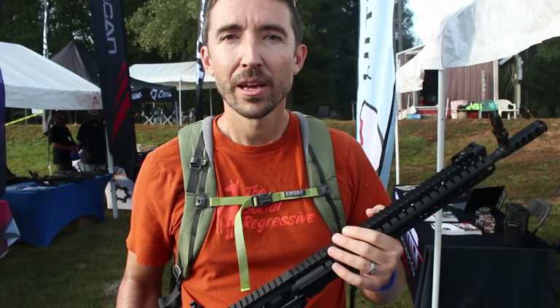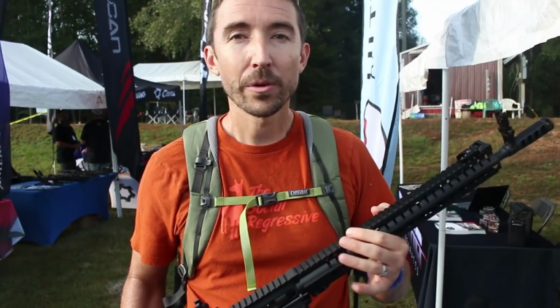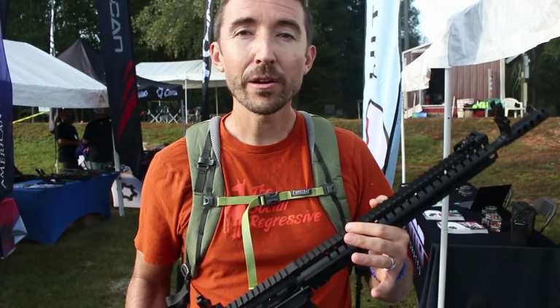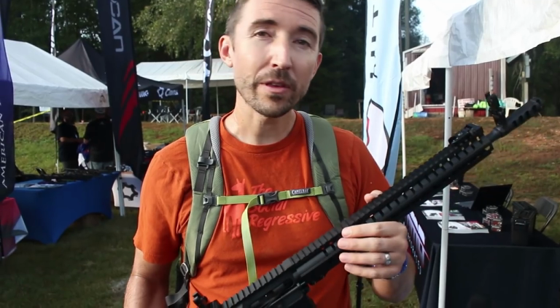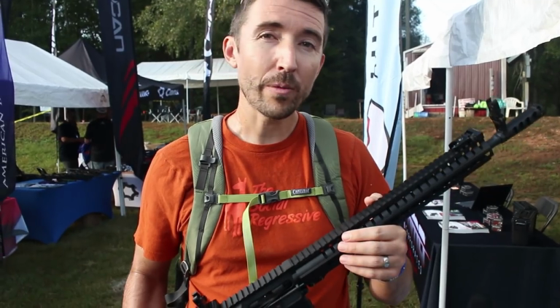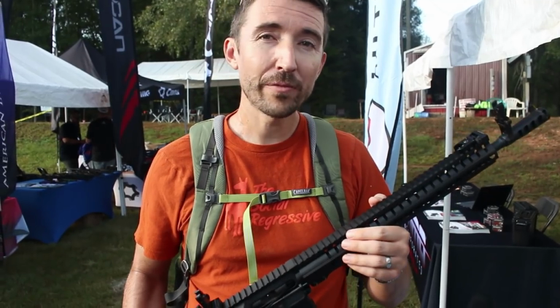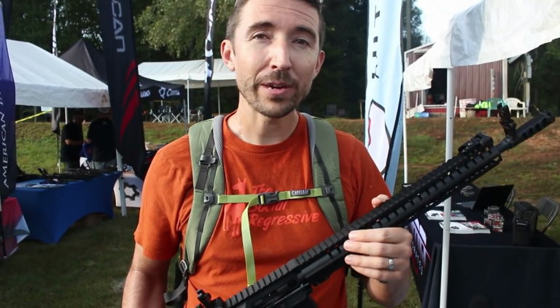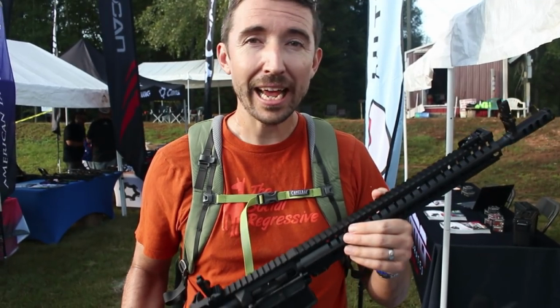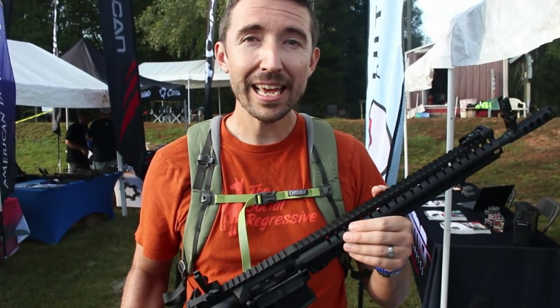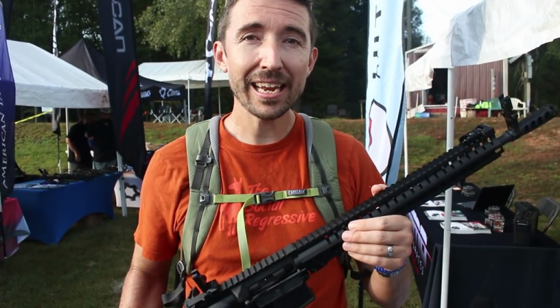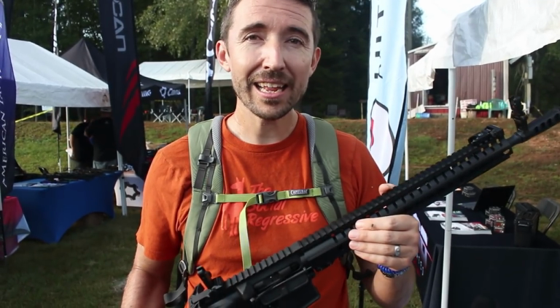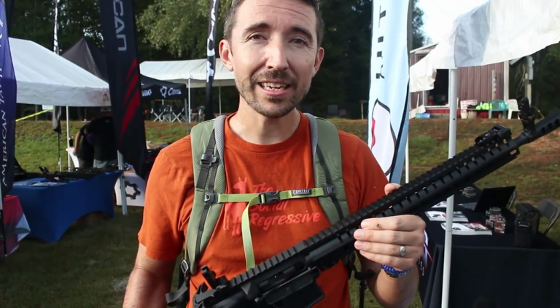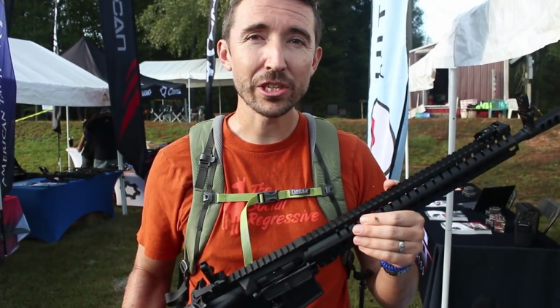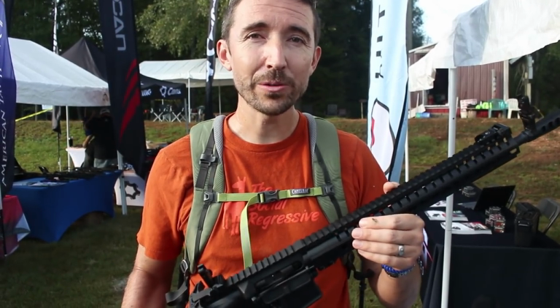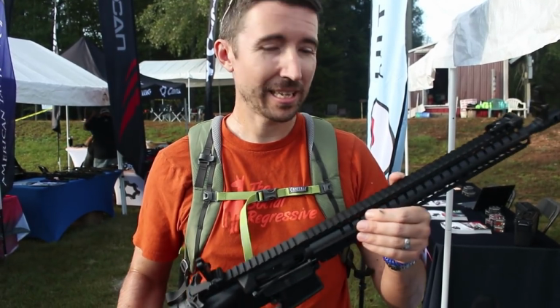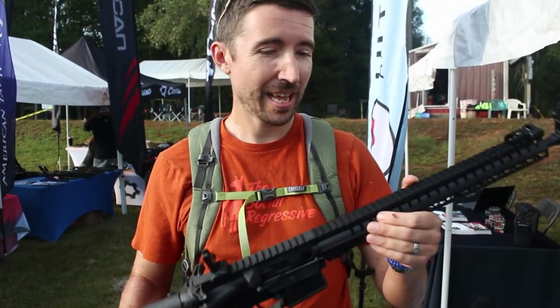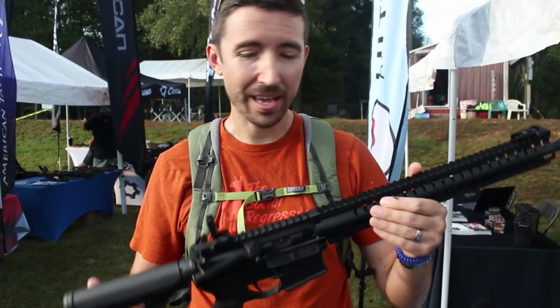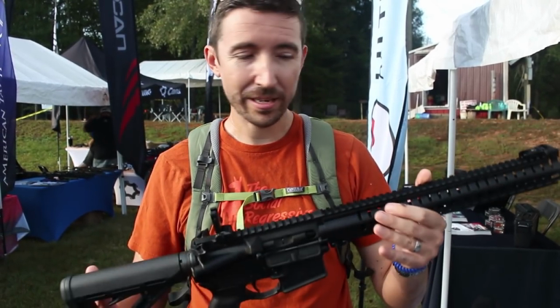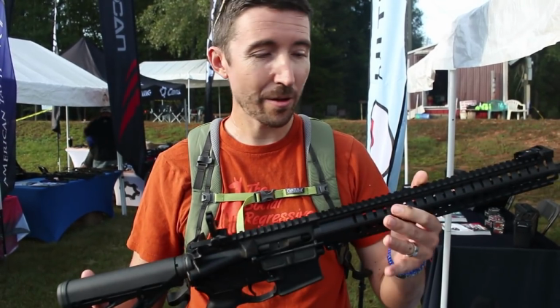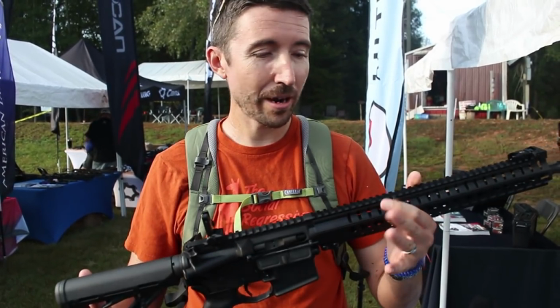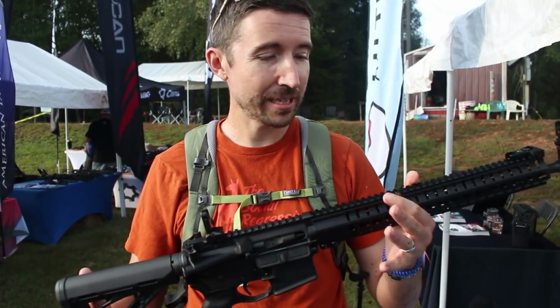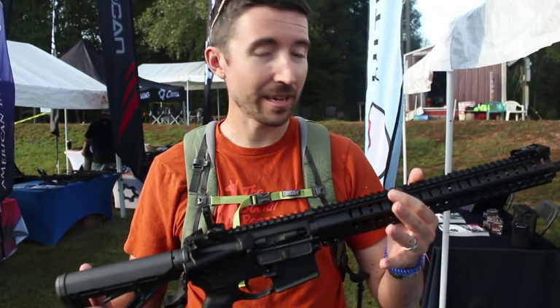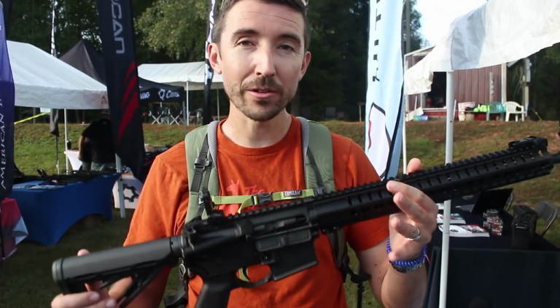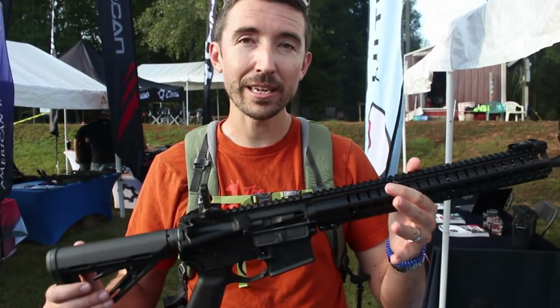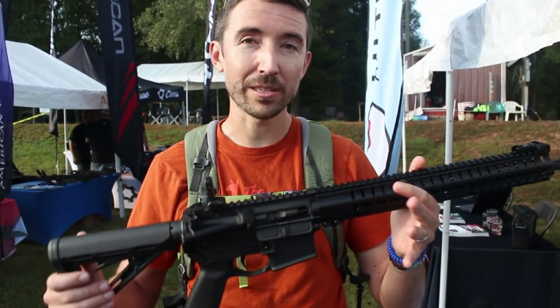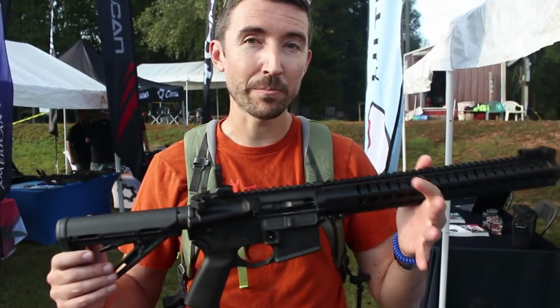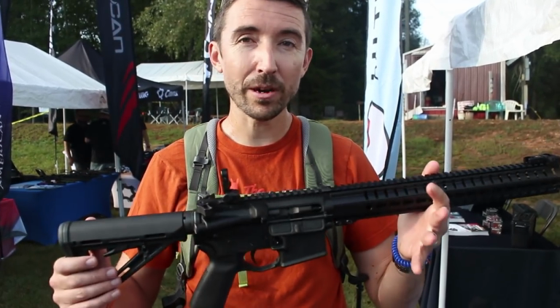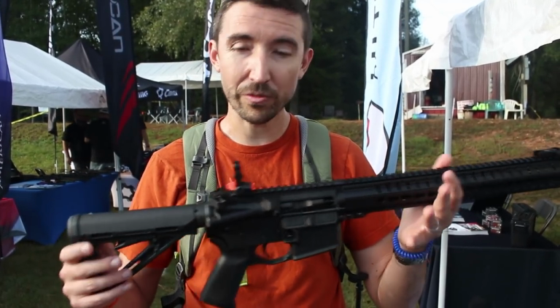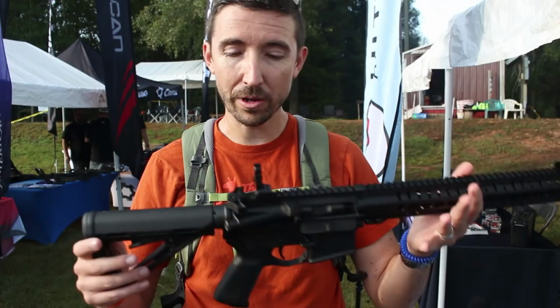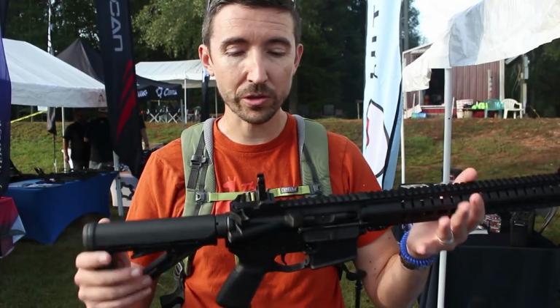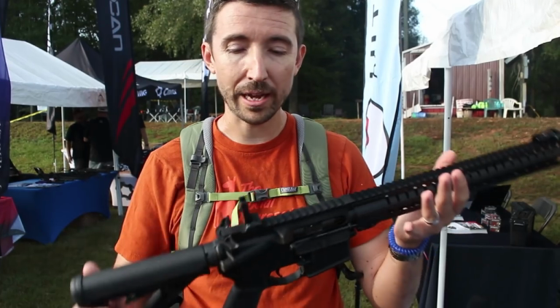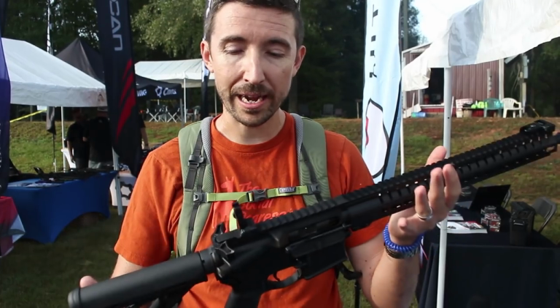We're here at the Iraq Veteran 8888 shoot, and today we are taking a look at some products from Ultradyne.